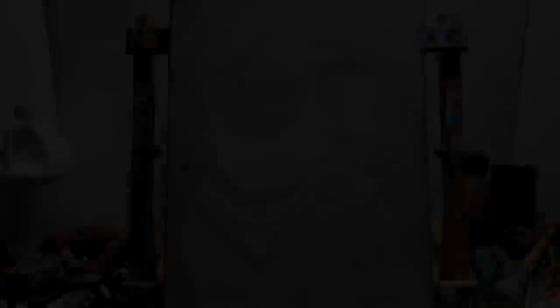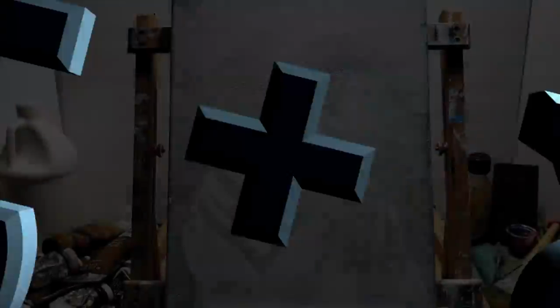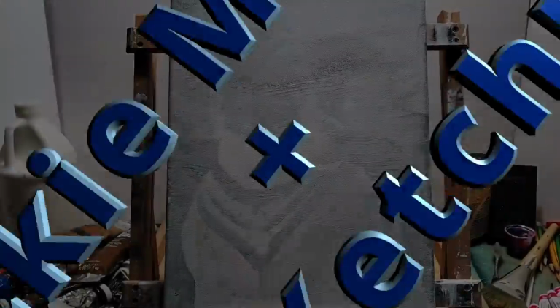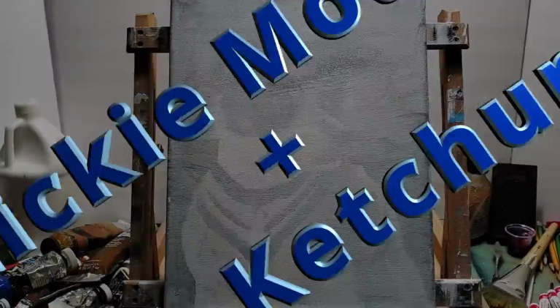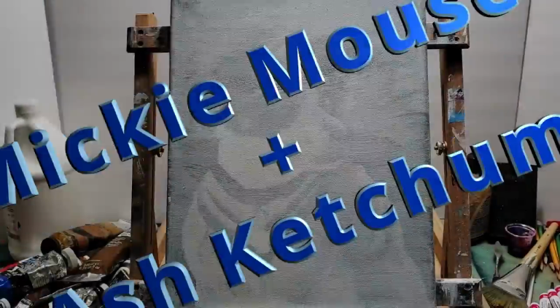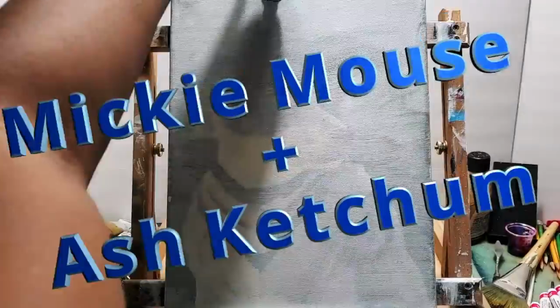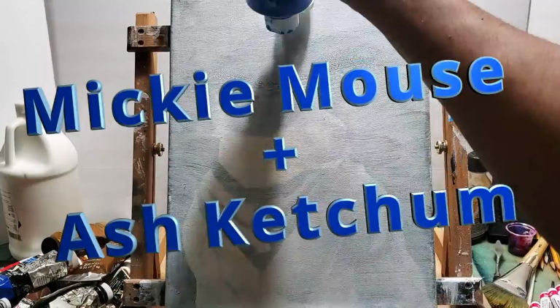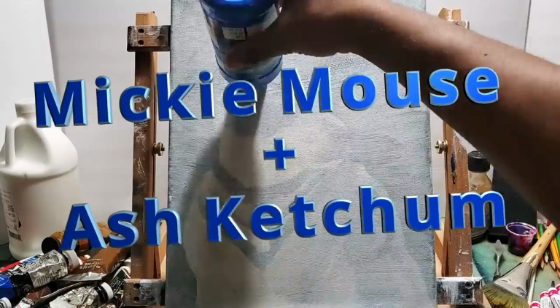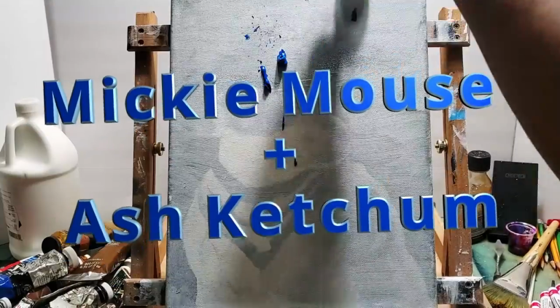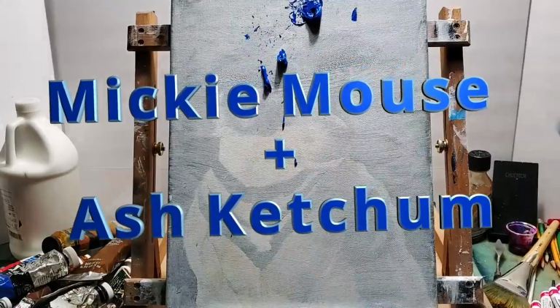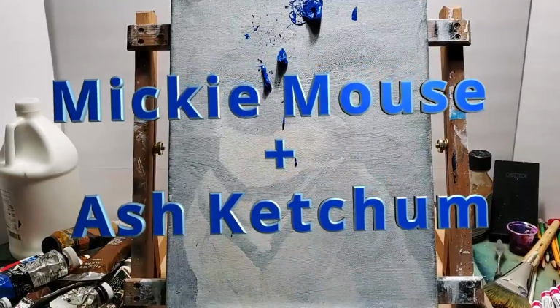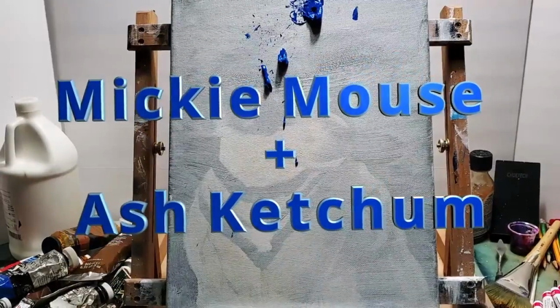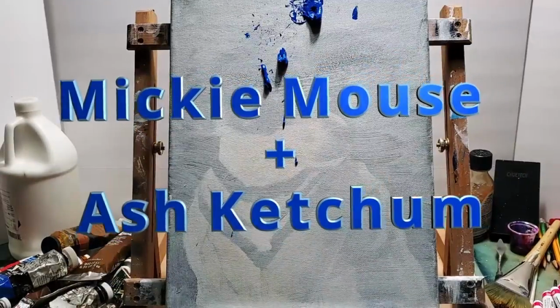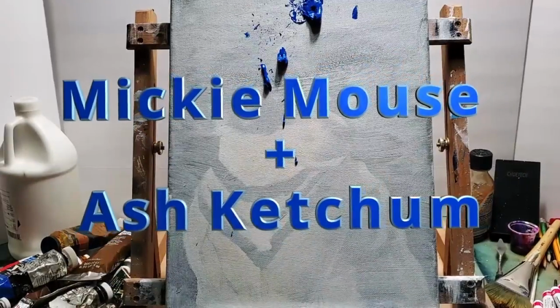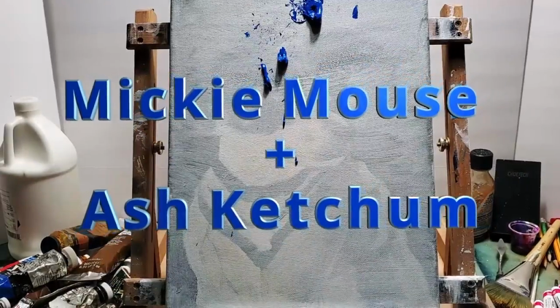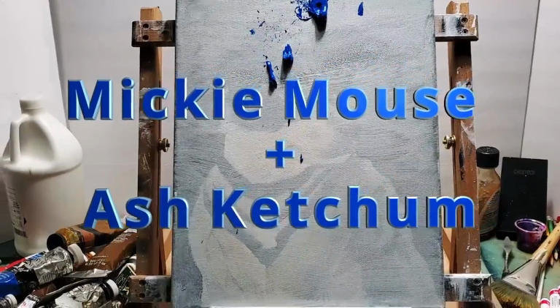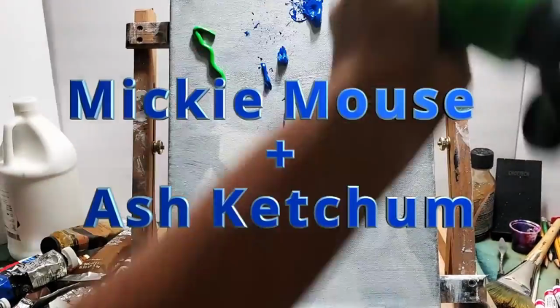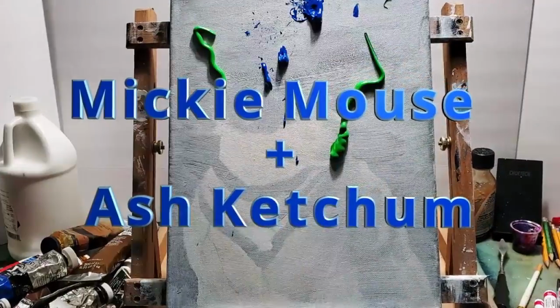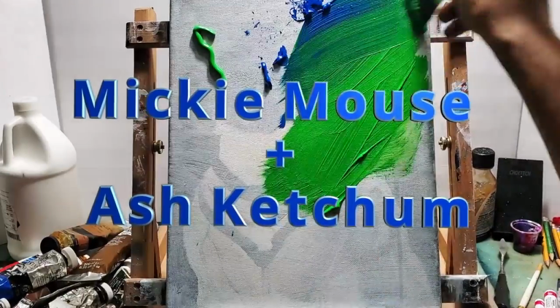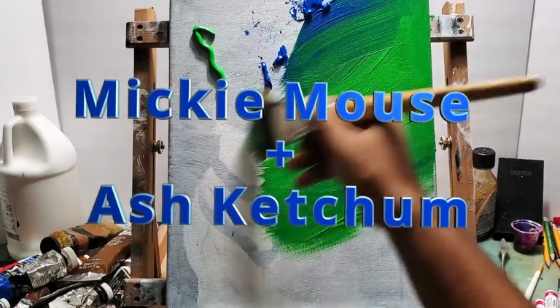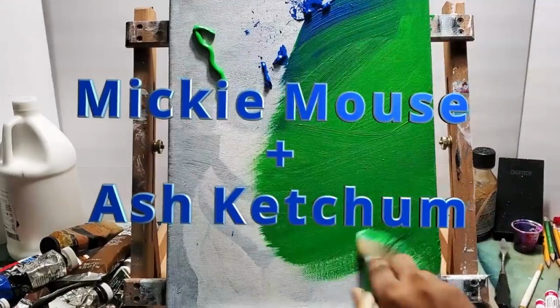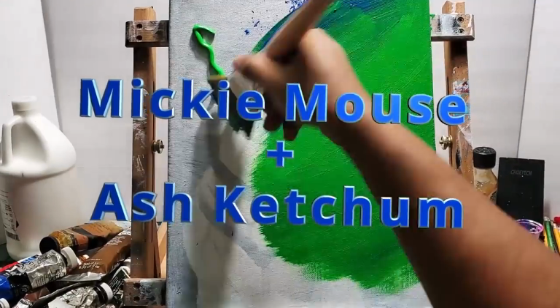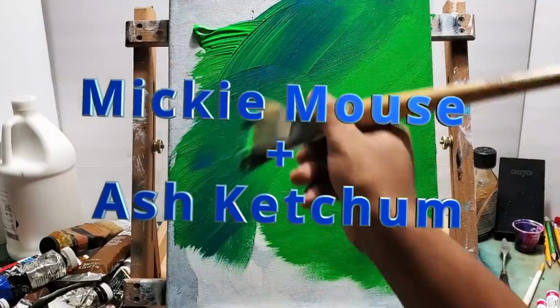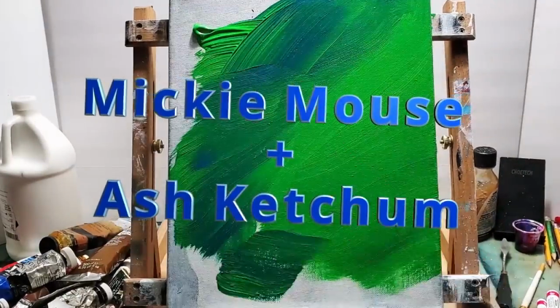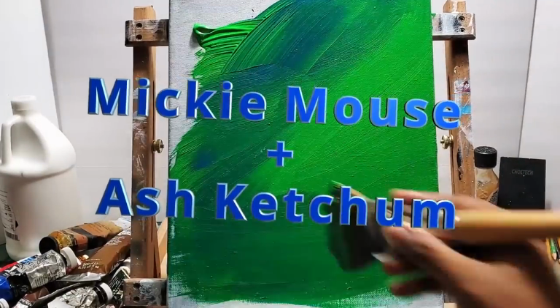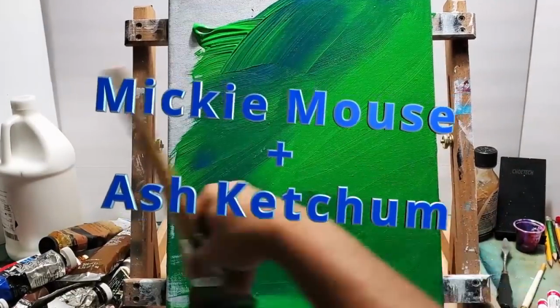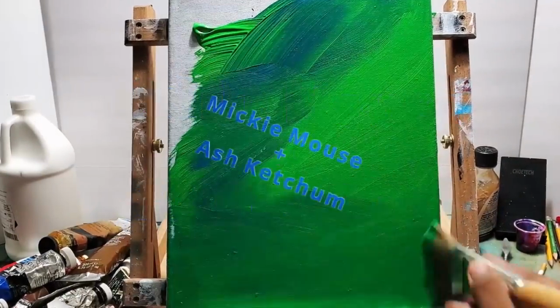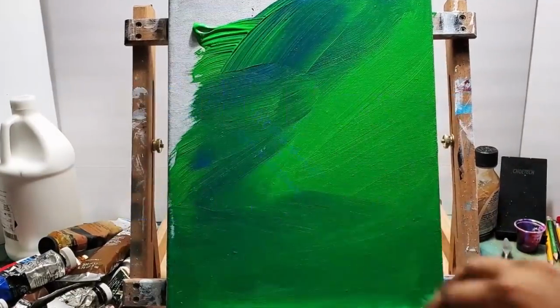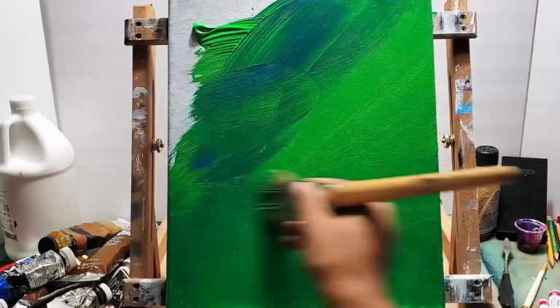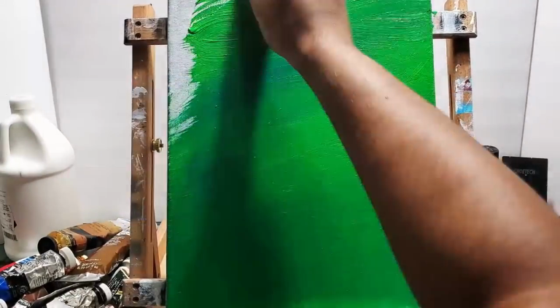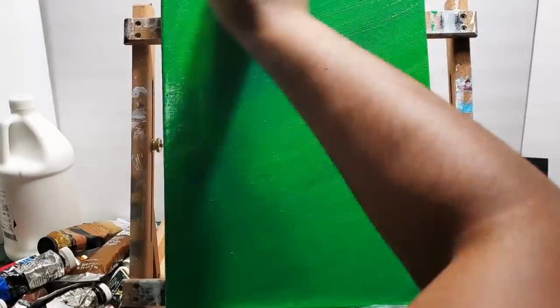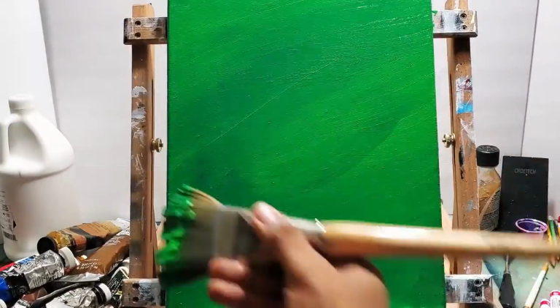Hello, I'm Dave, and in this video I'm going to be drawing Mickey Mouse dressed as Ash Ketchum.